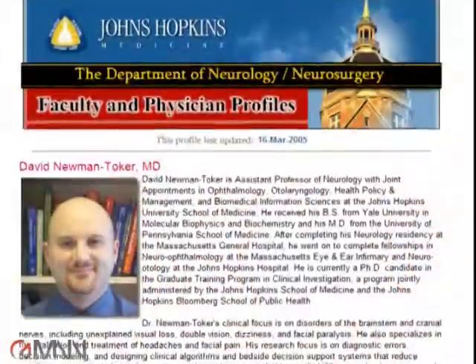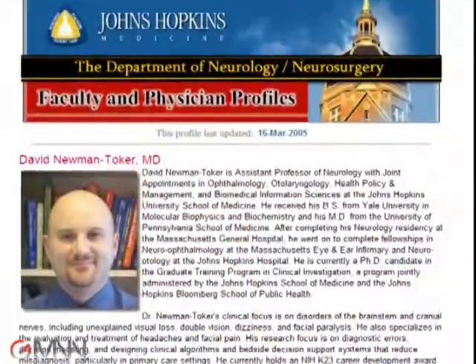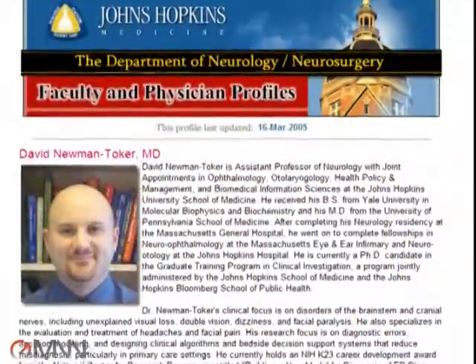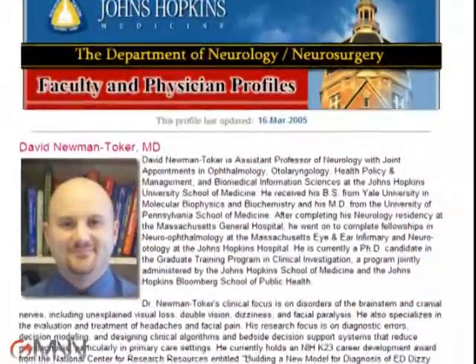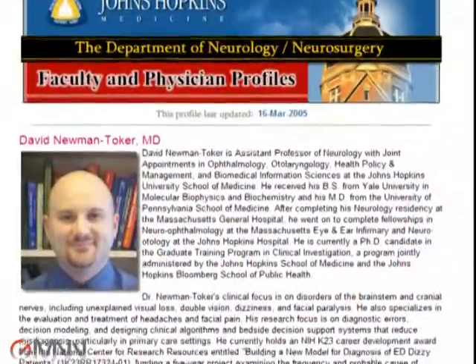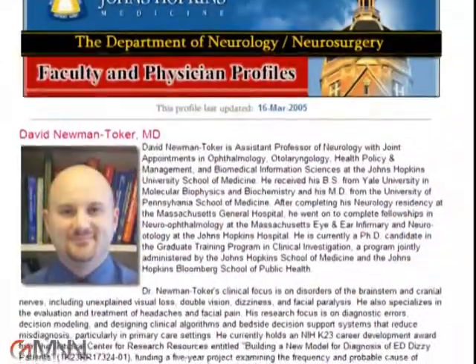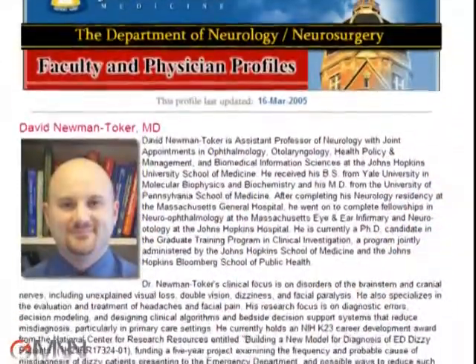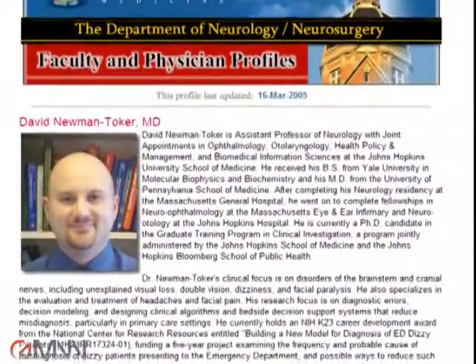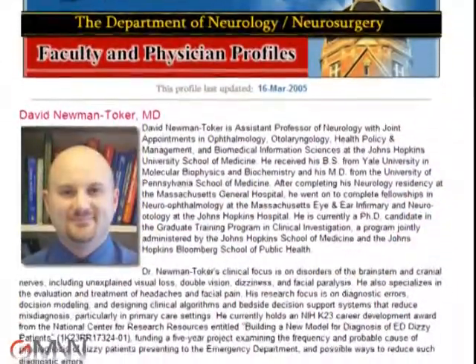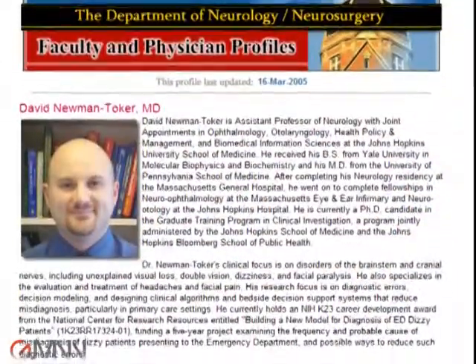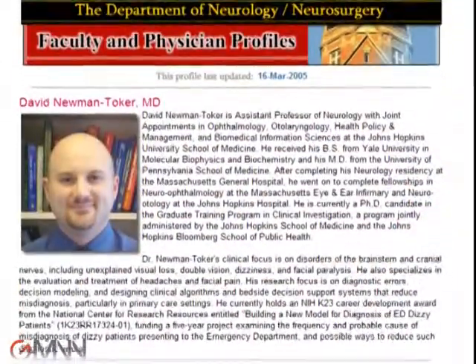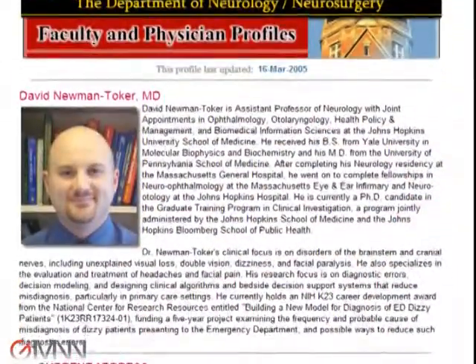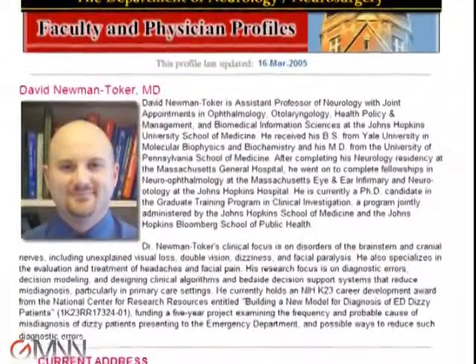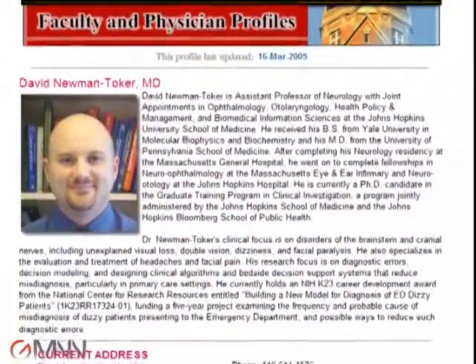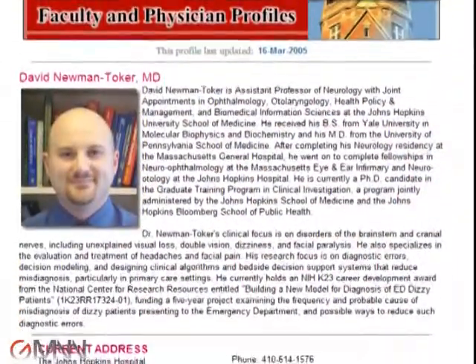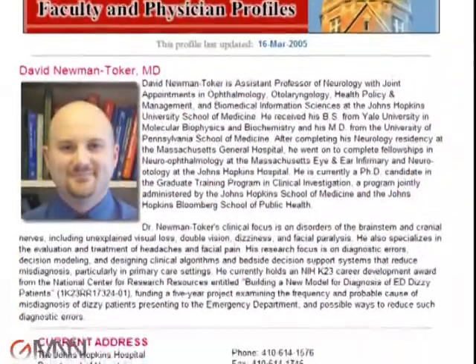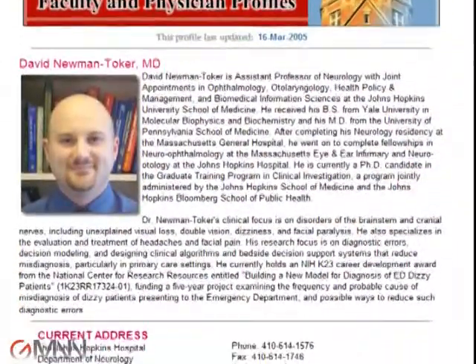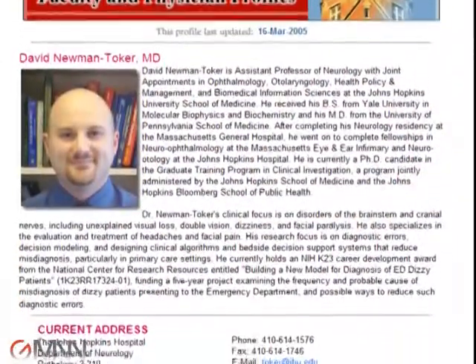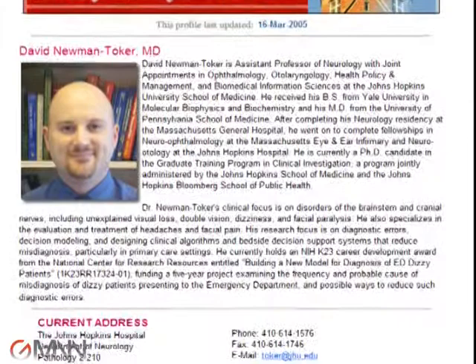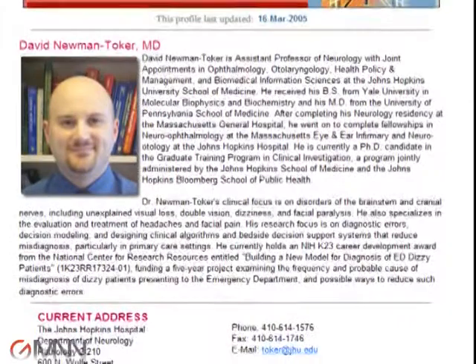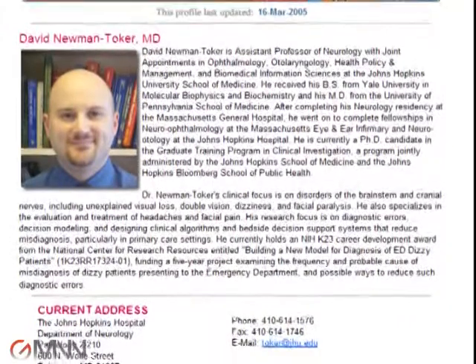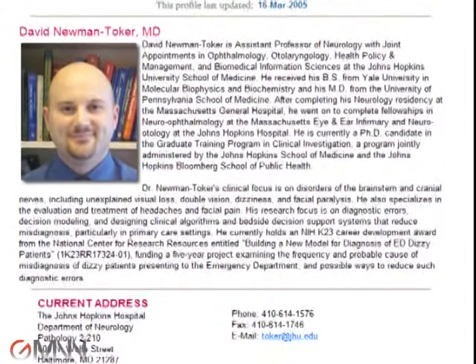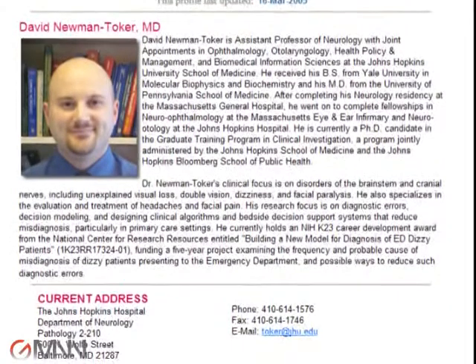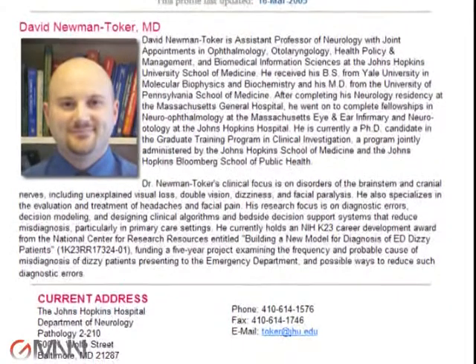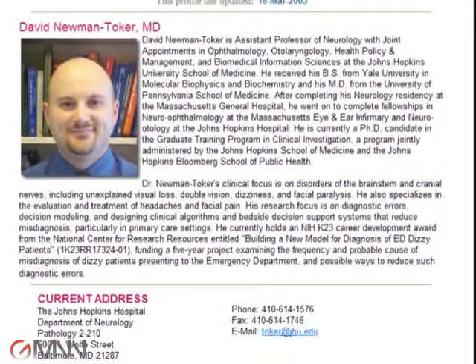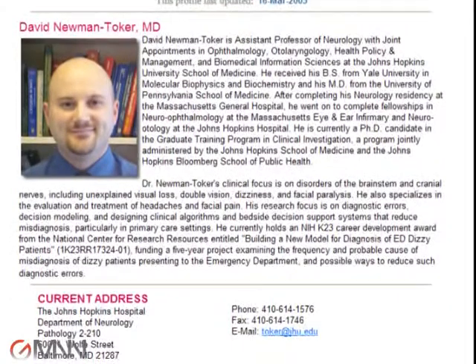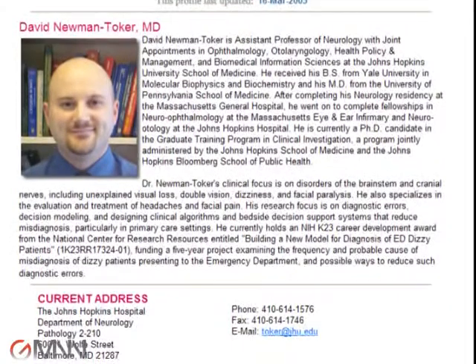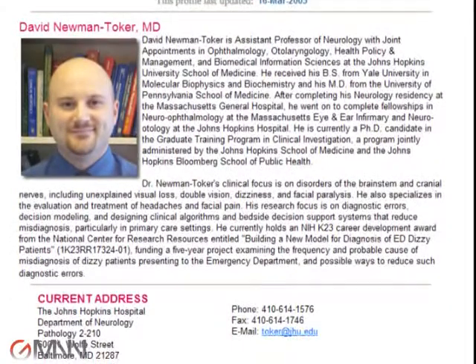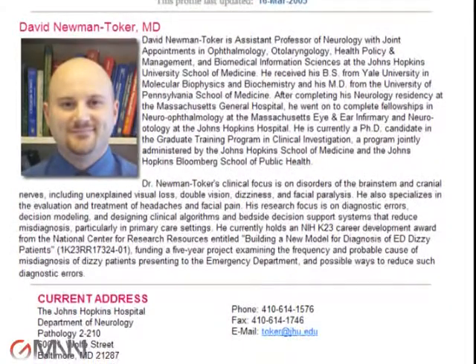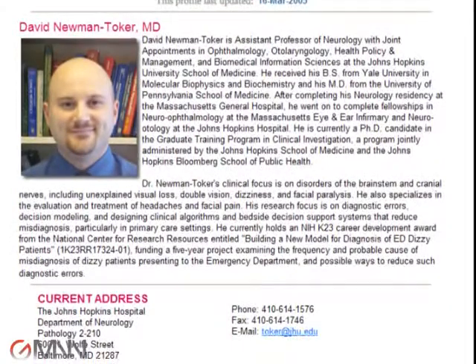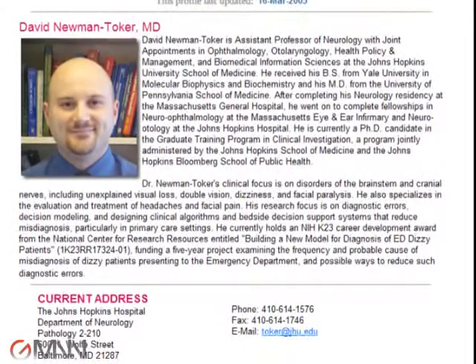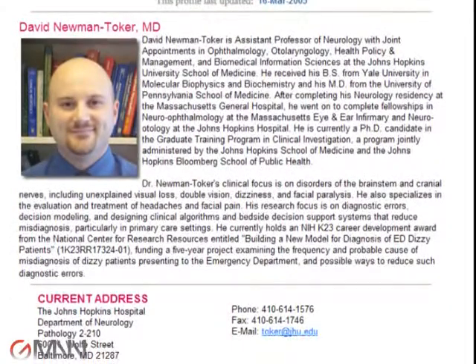I spoke with the lead investigator from Johns Hopkins University, Dr. David Newman-Toker, about his study.